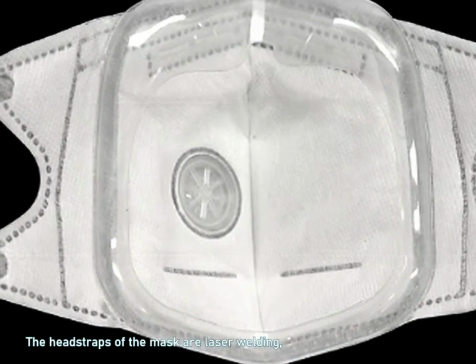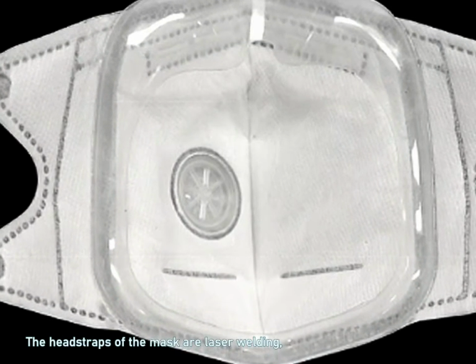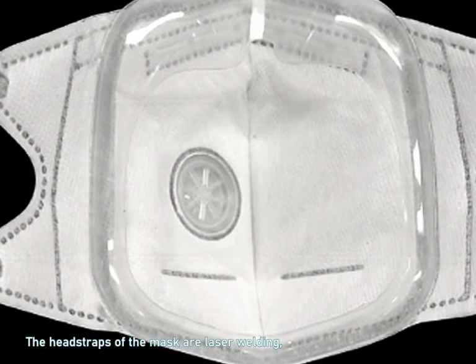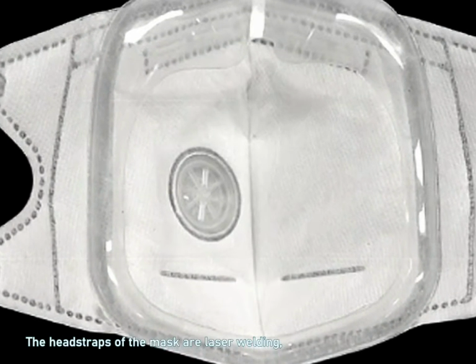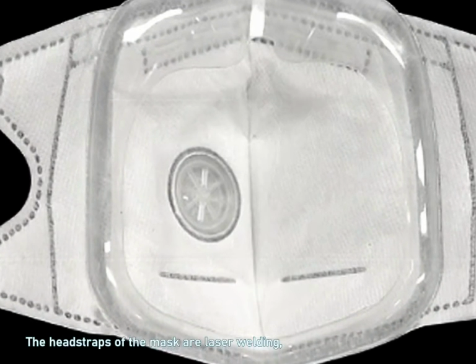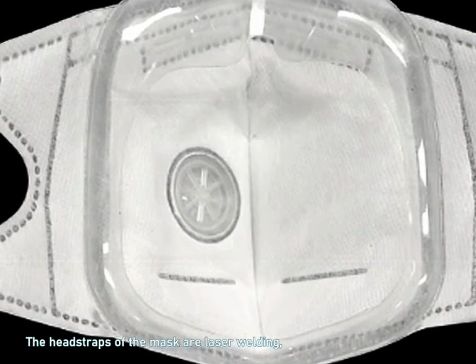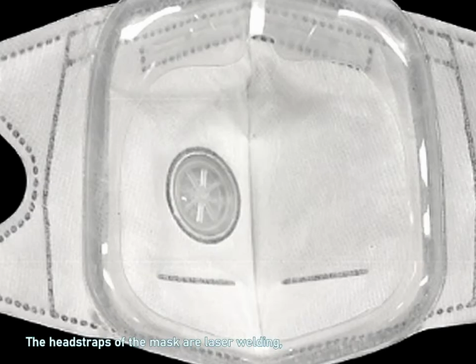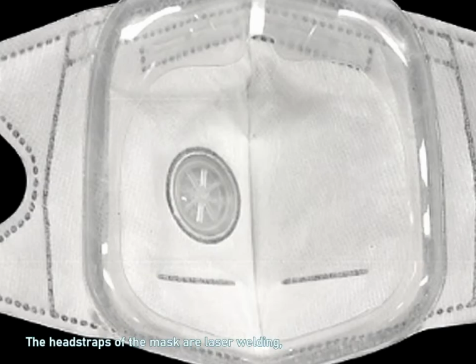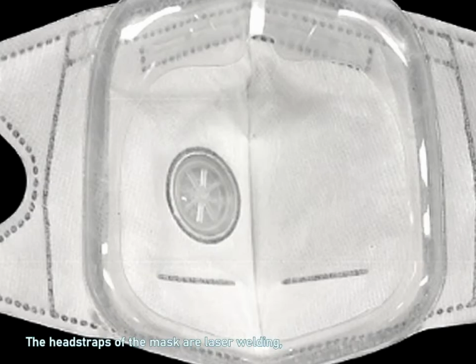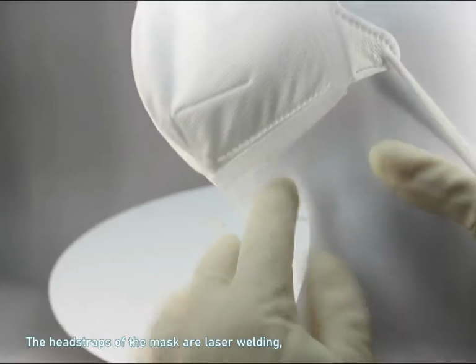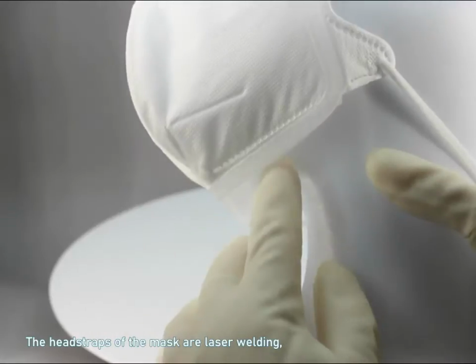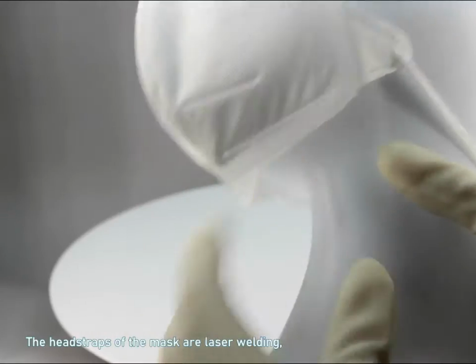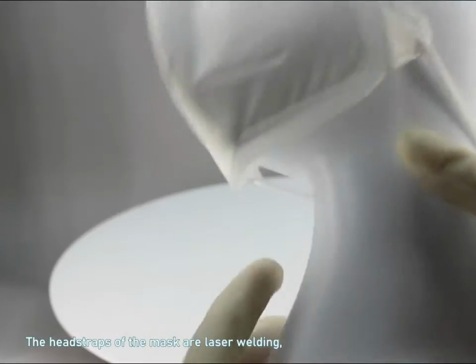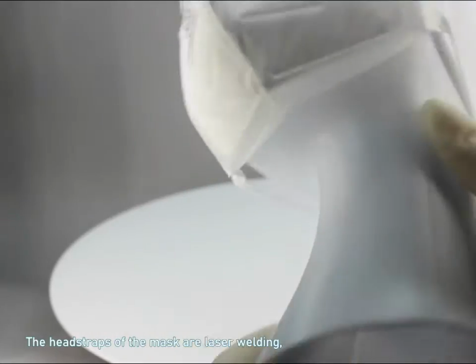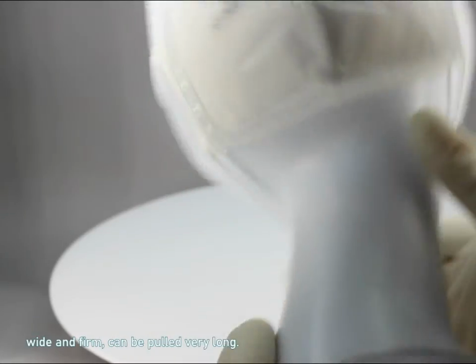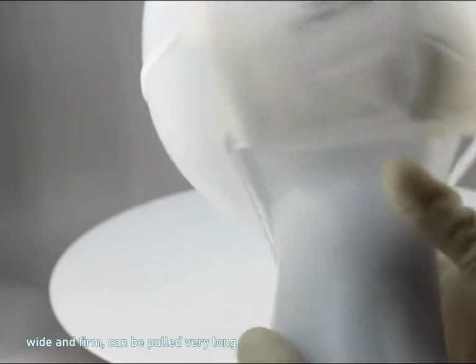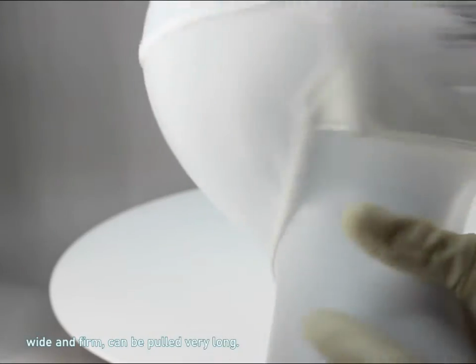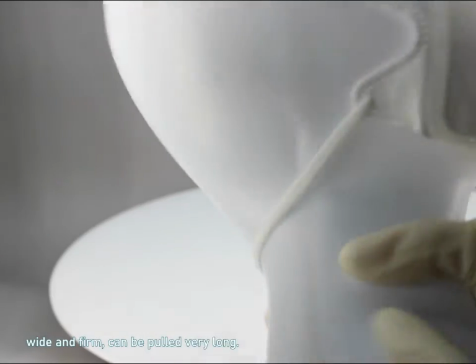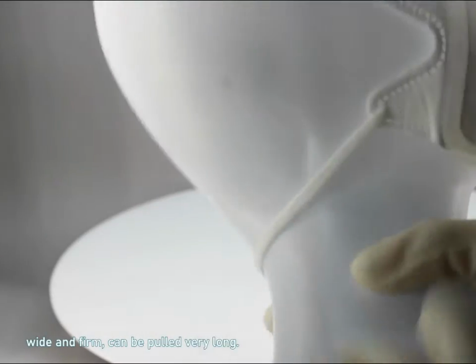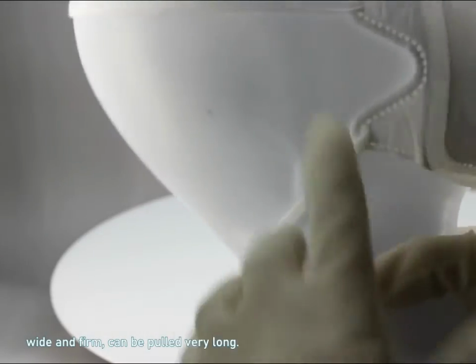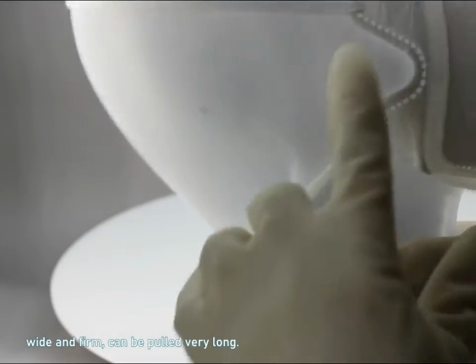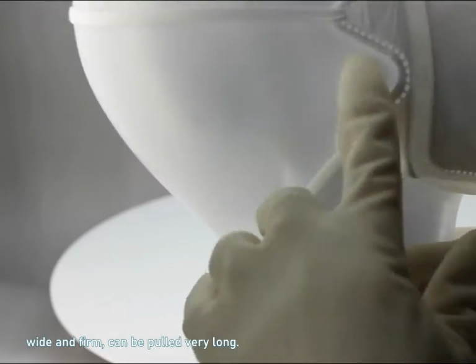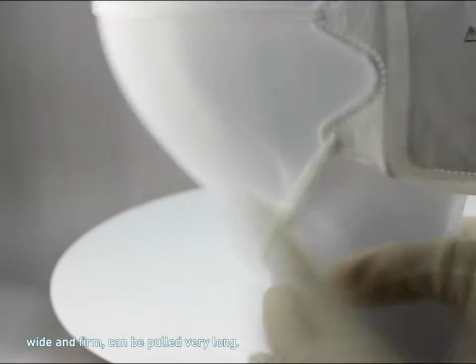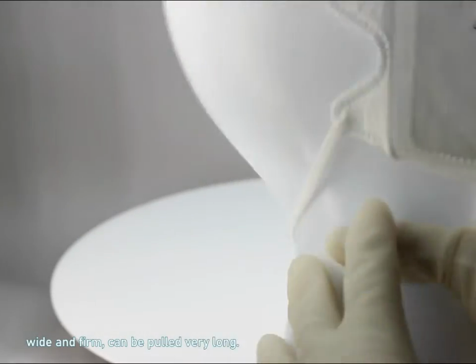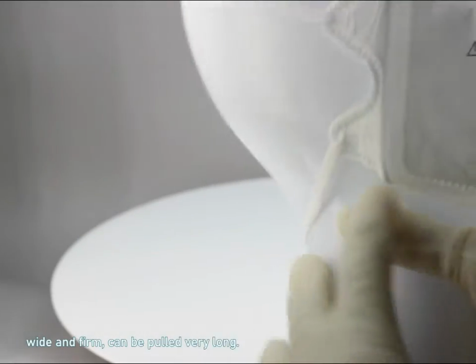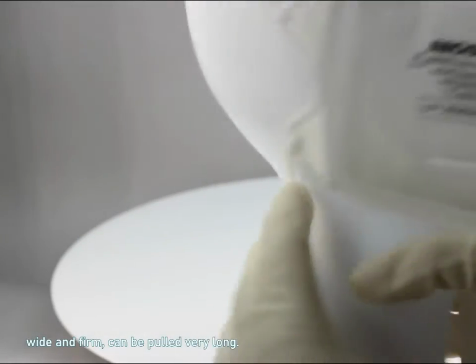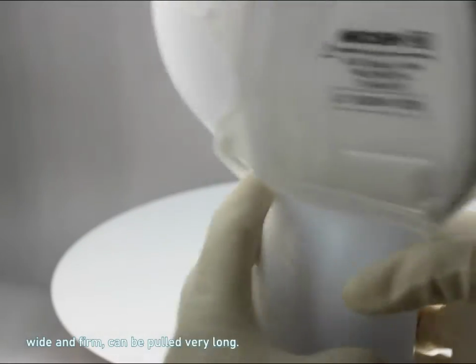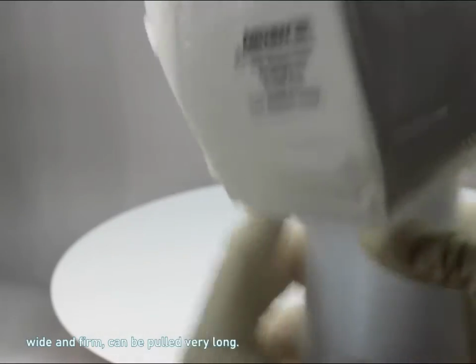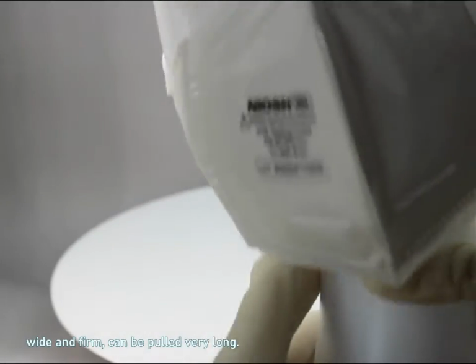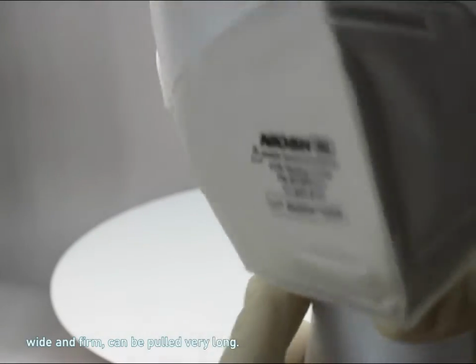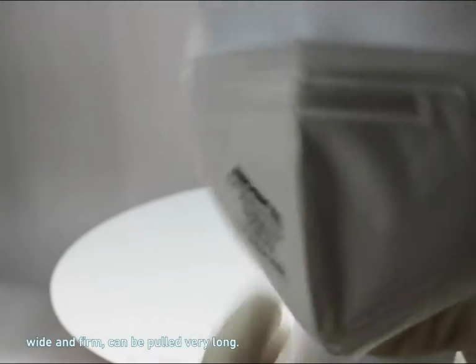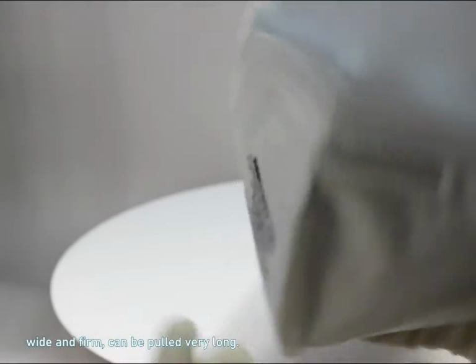The head straps of the mask are laser welding — wide and firm, and can be pulled very long.